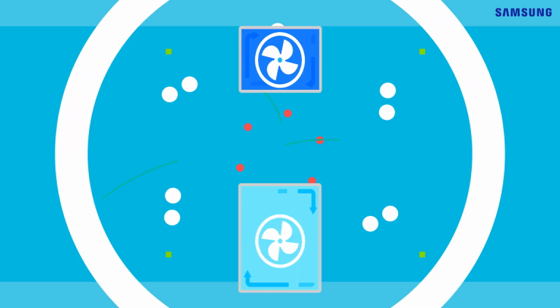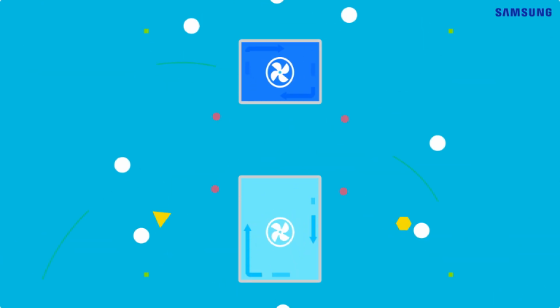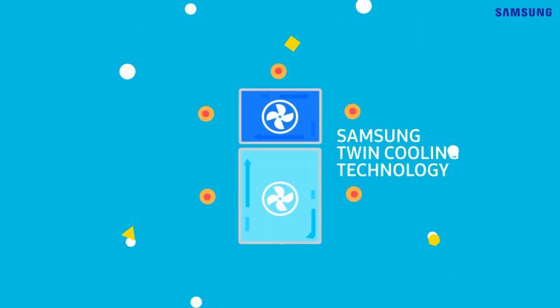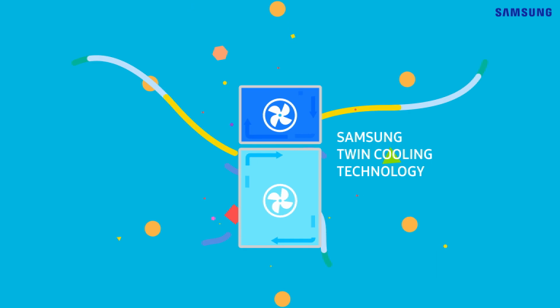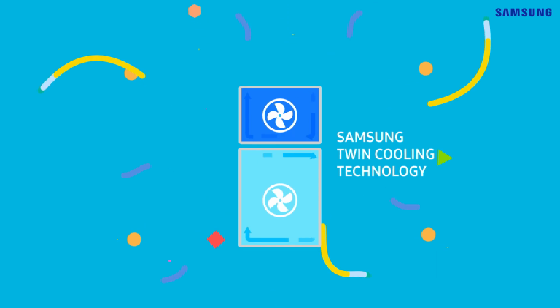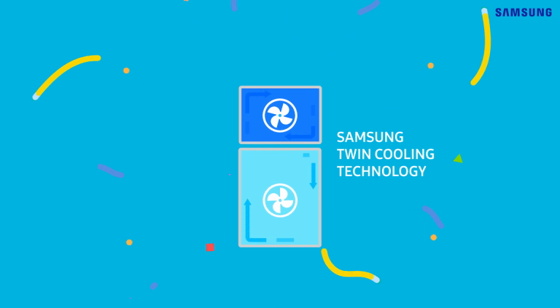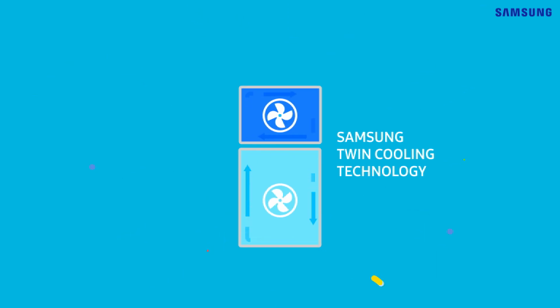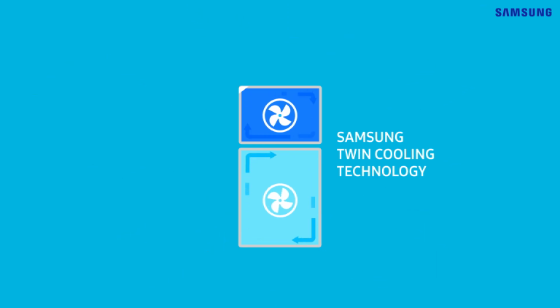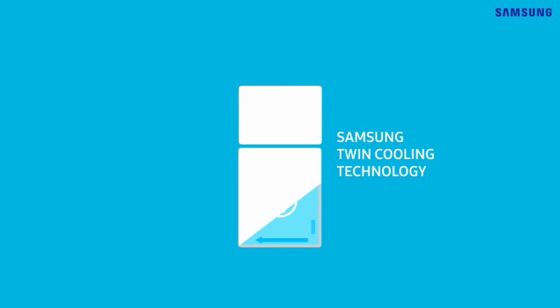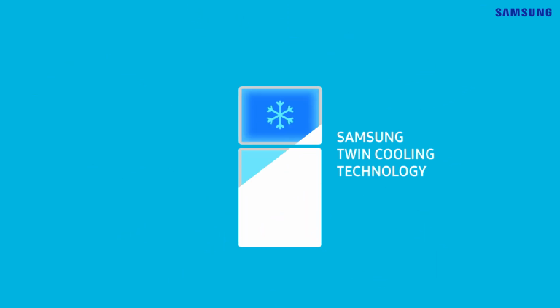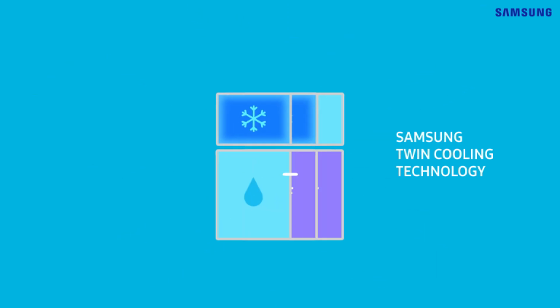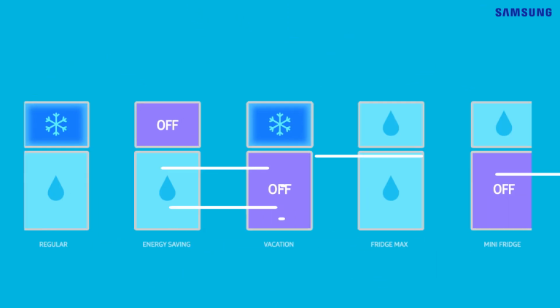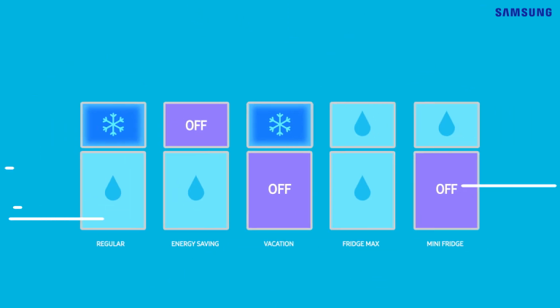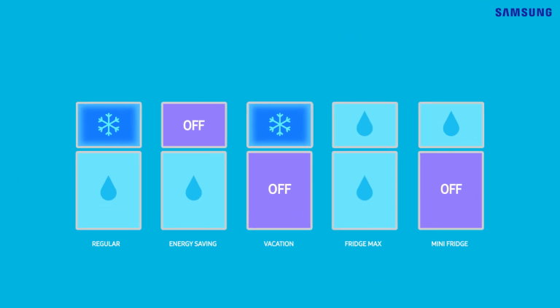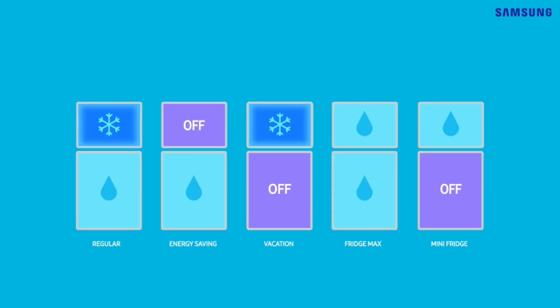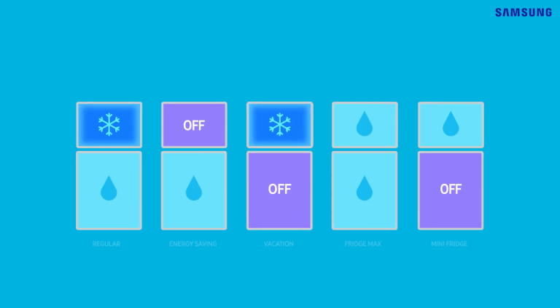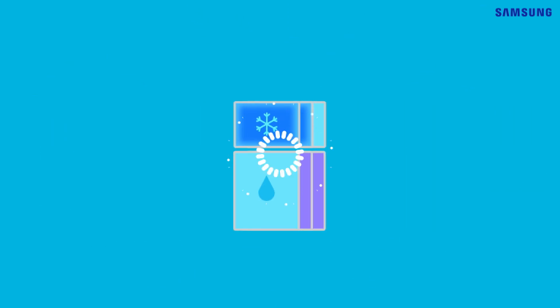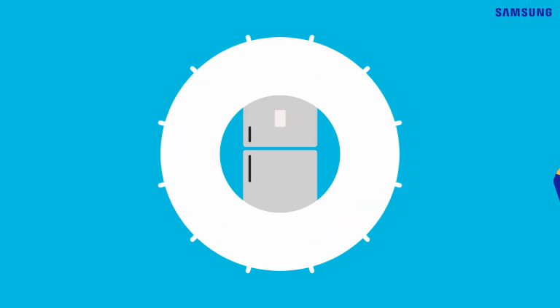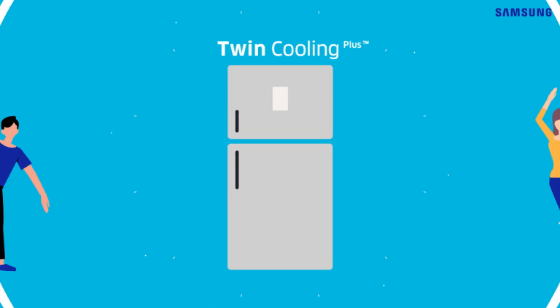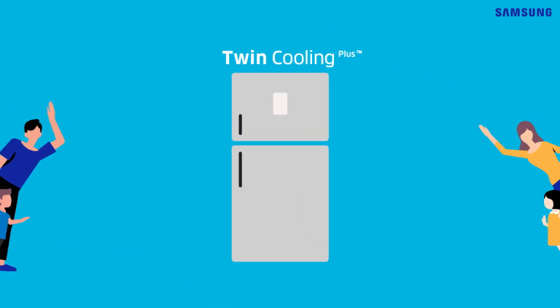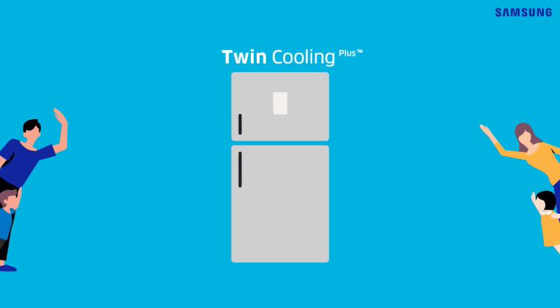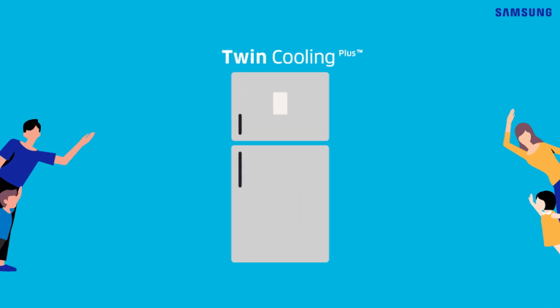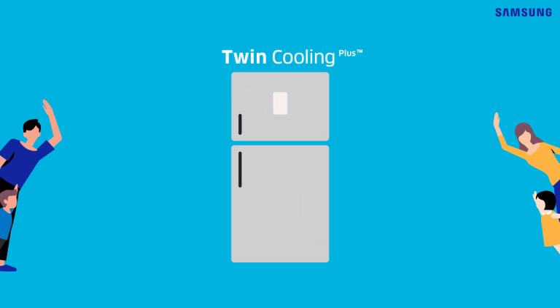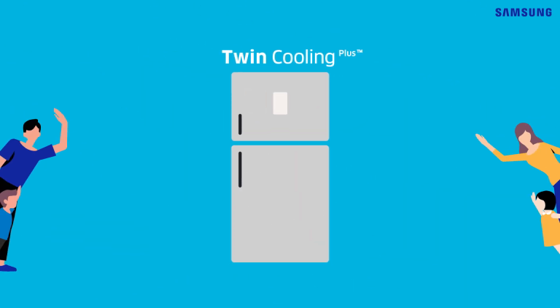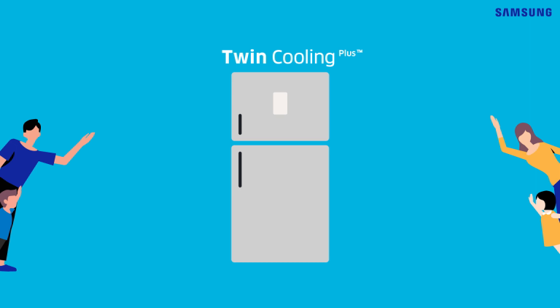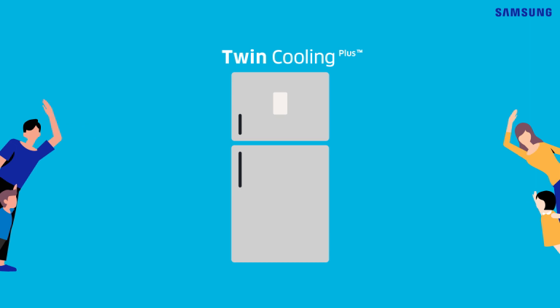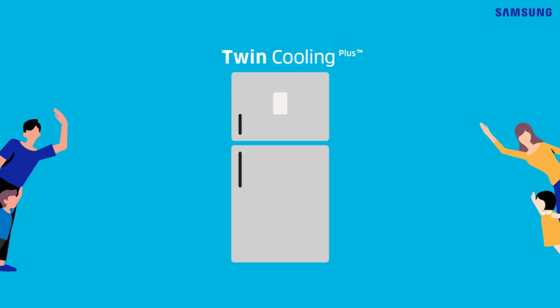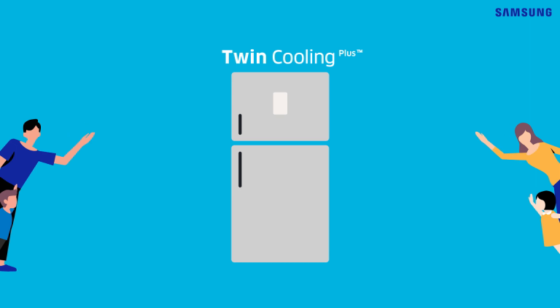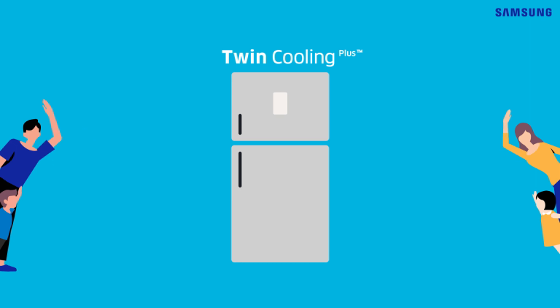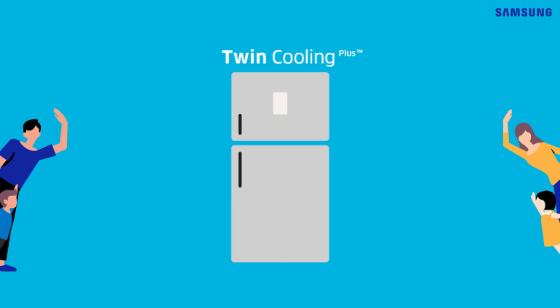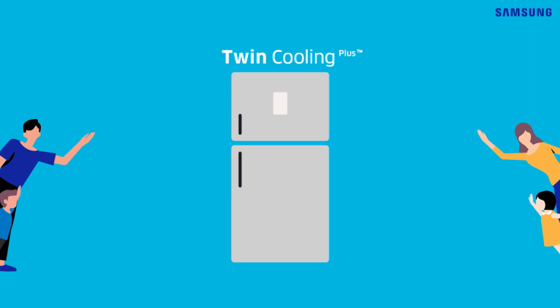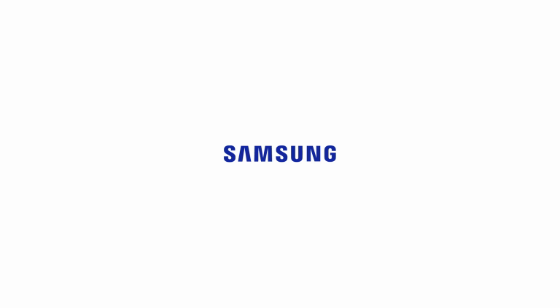Samsung's Twin Cooling technology makes this innovation all possible. Let Samsung refrigerators fit your life experiences.